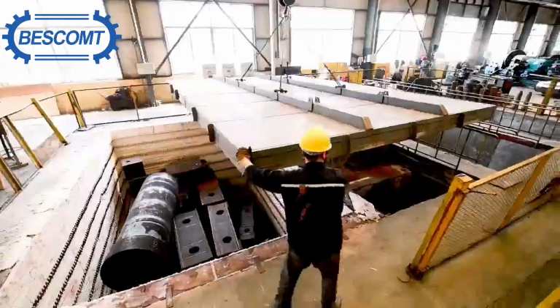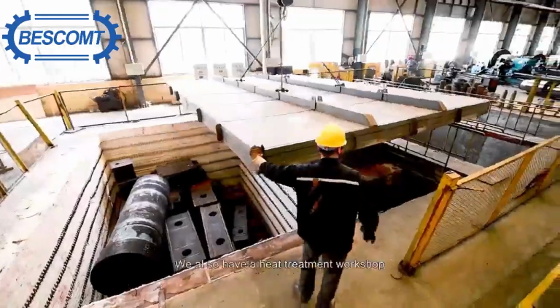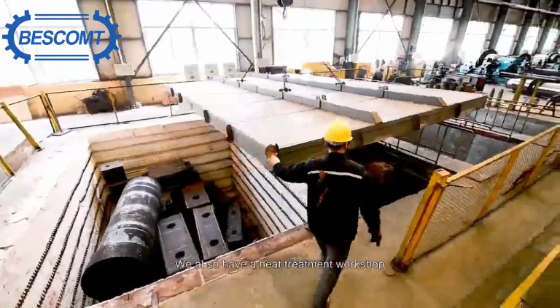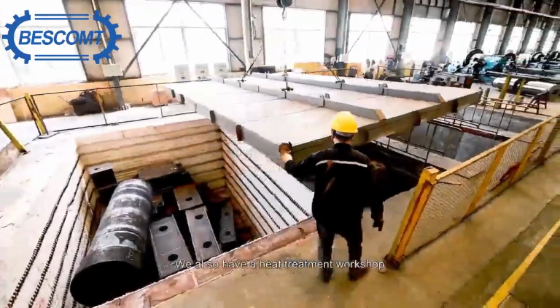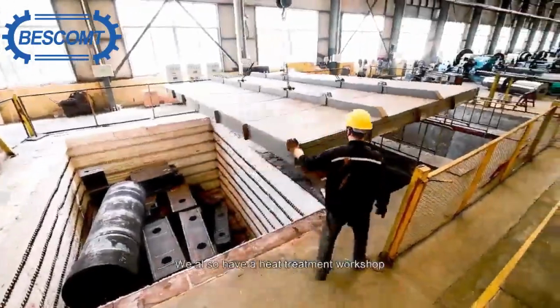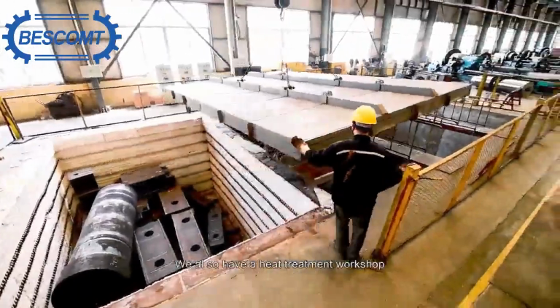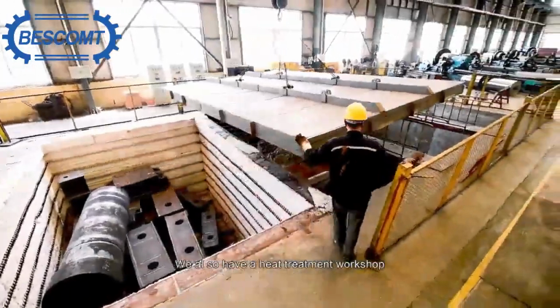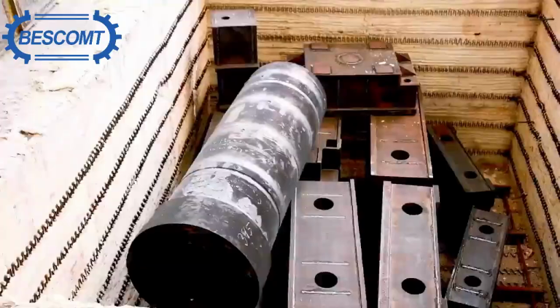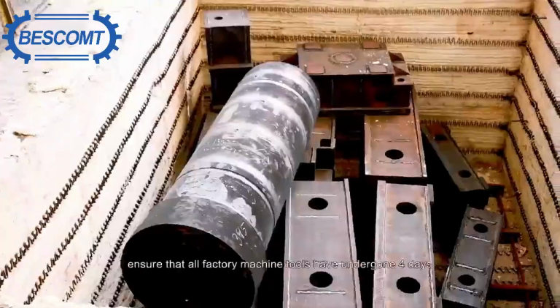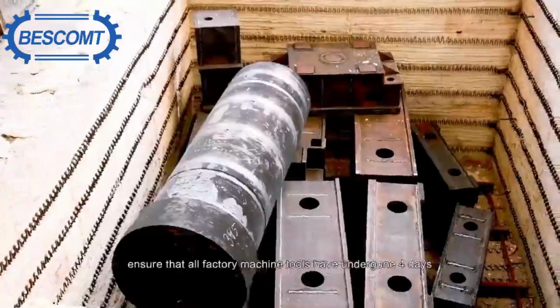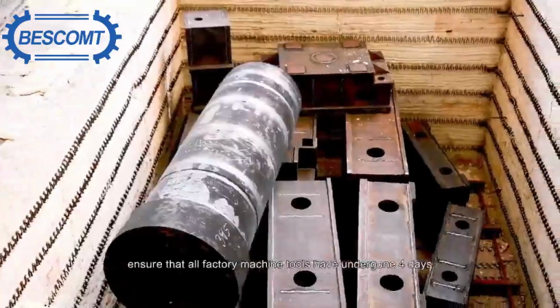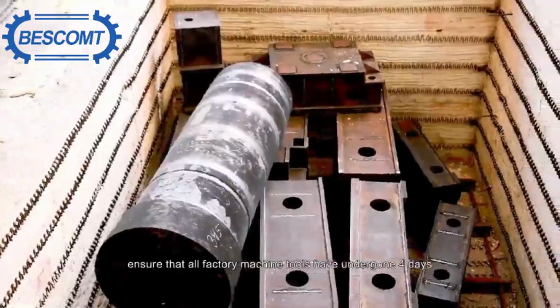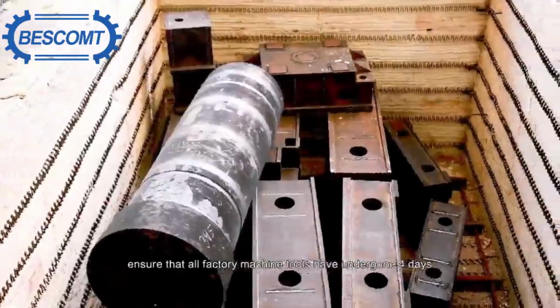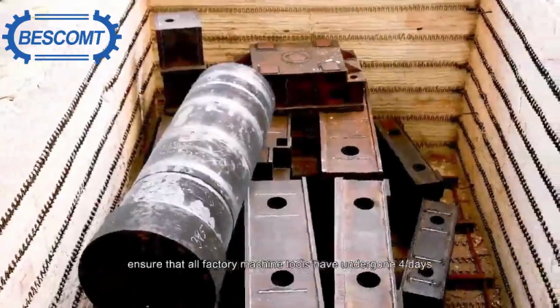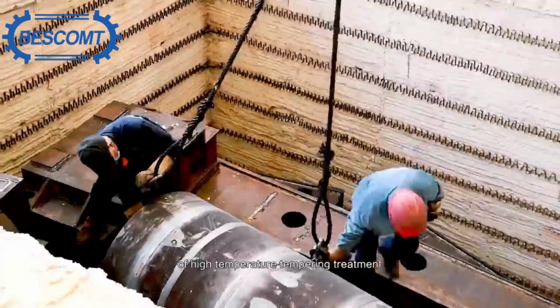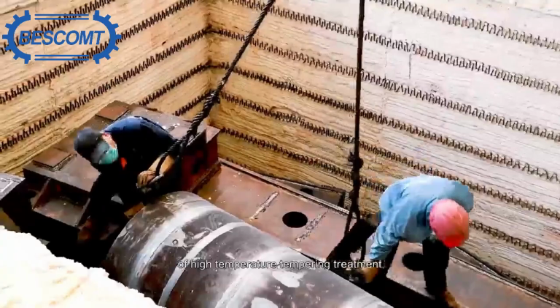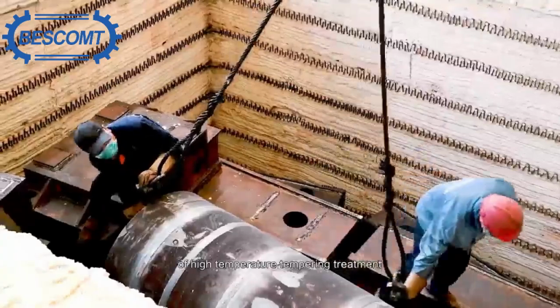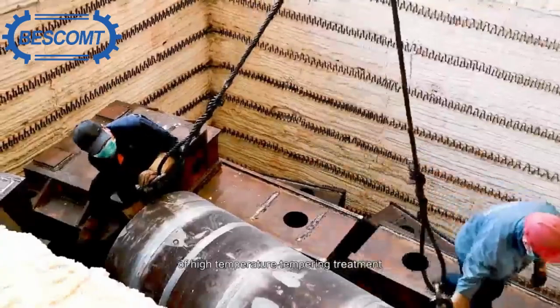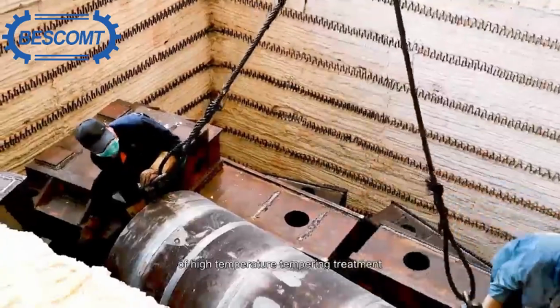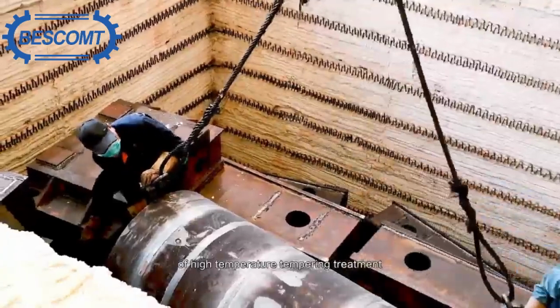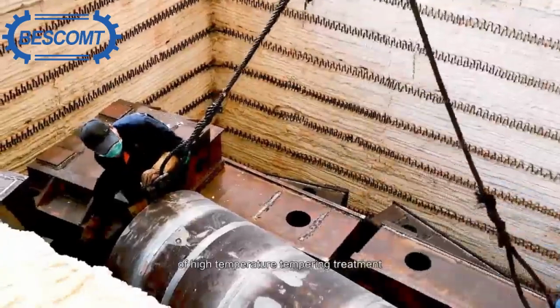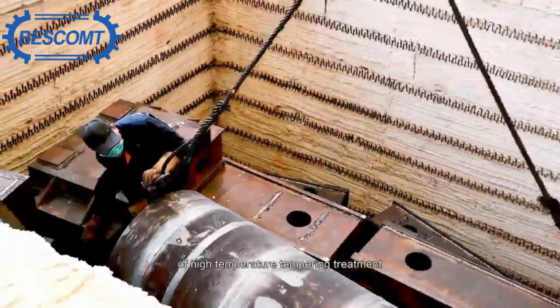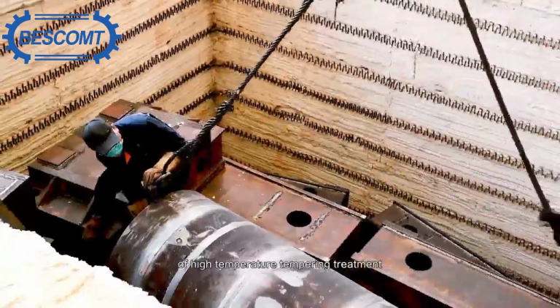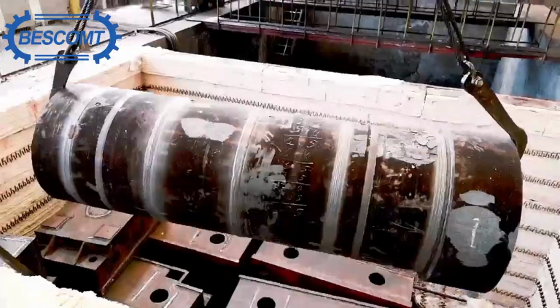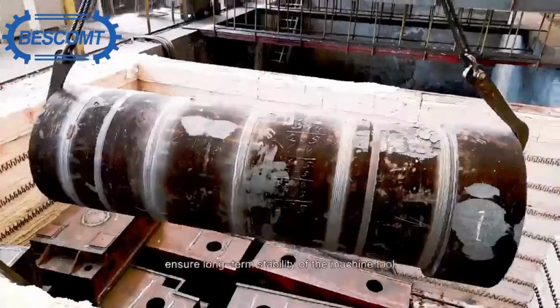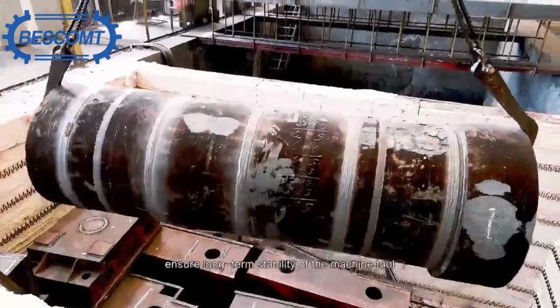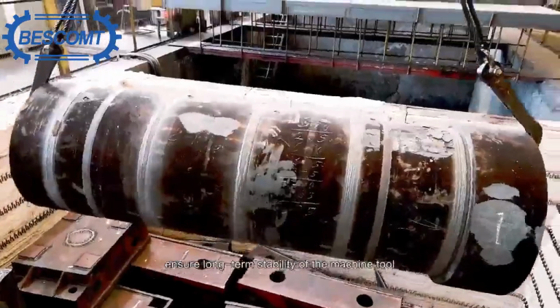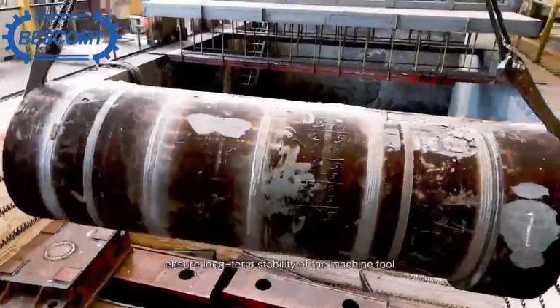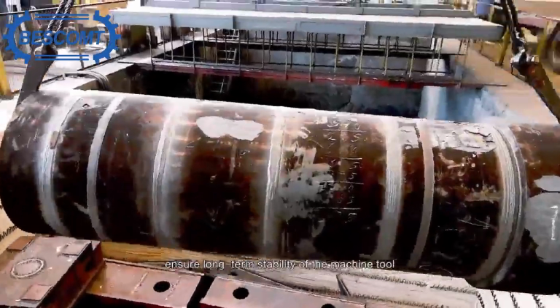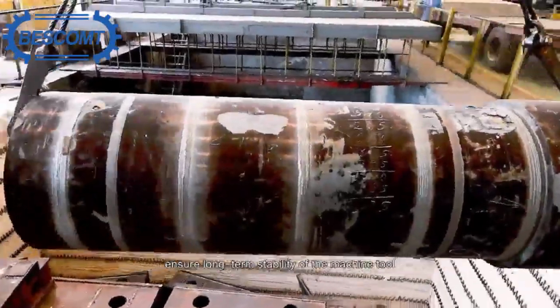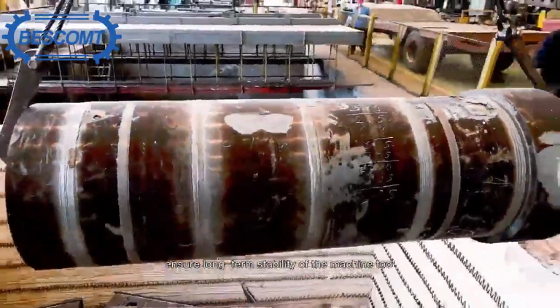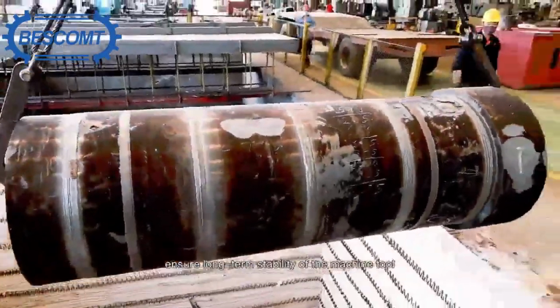We also have a heat treatment workshop, ensuring that all factory machine tools have undergone four days of high-temperature tempering treatment, ensuring long-term stability of the machine tool.